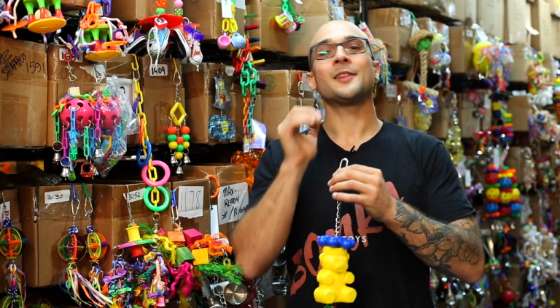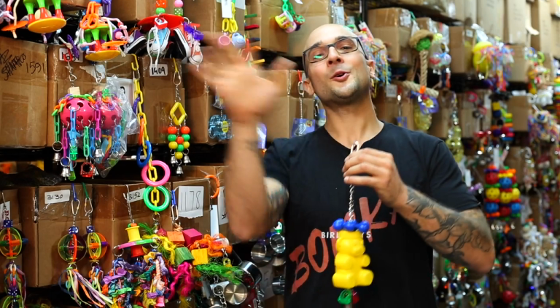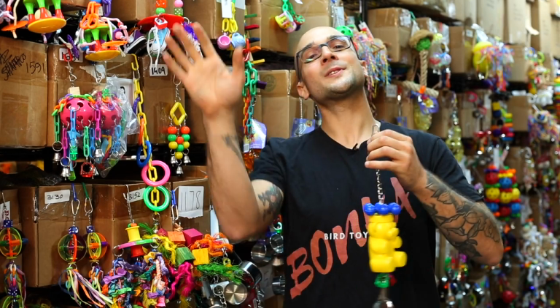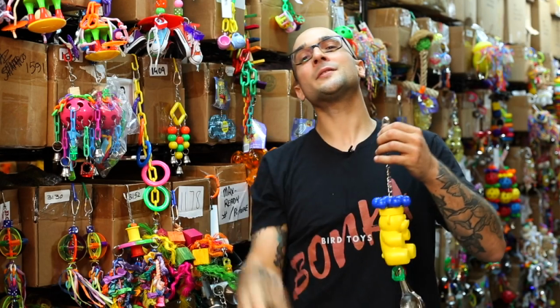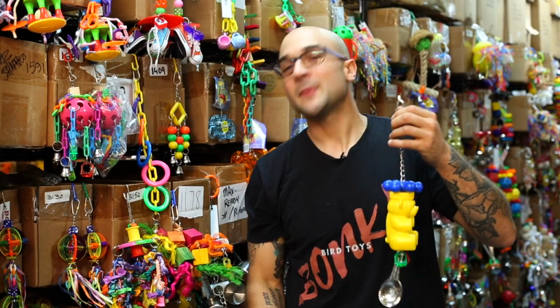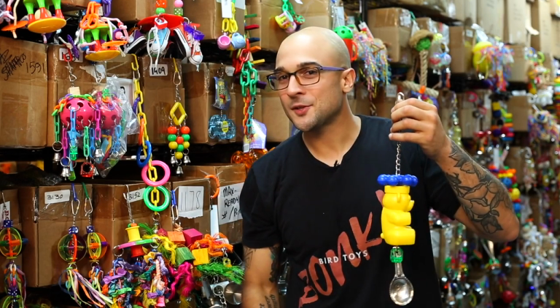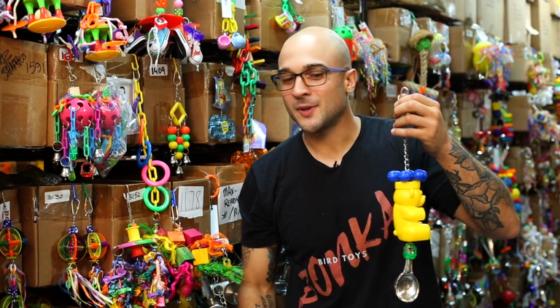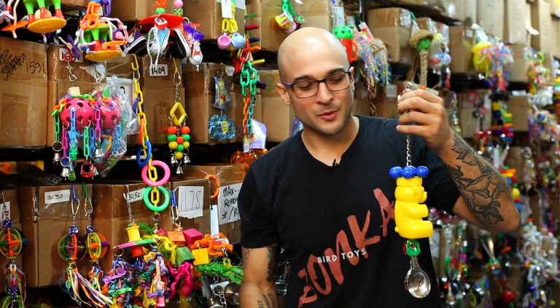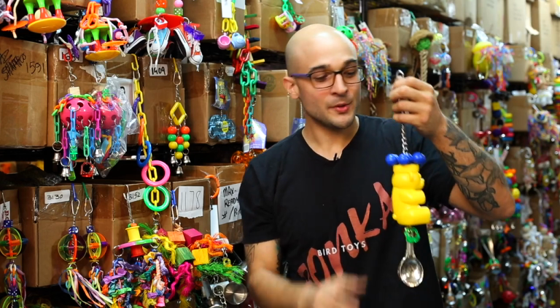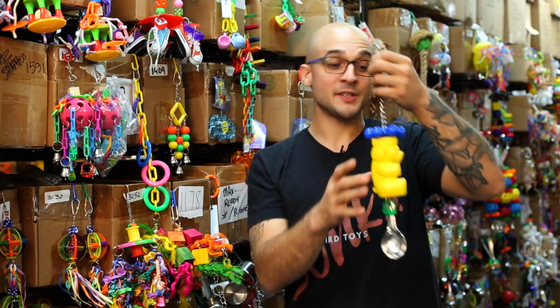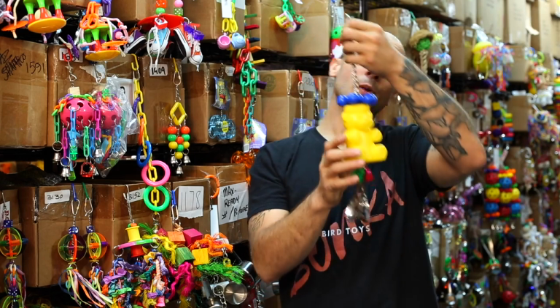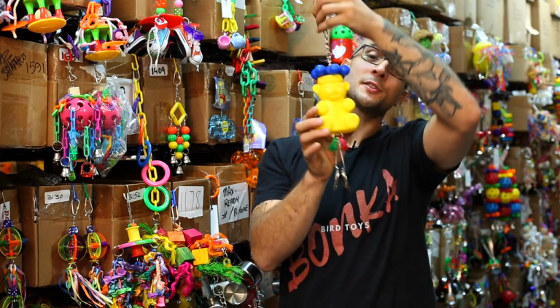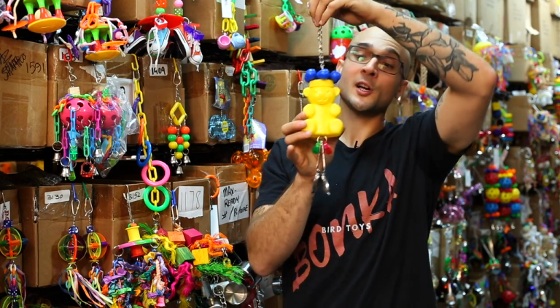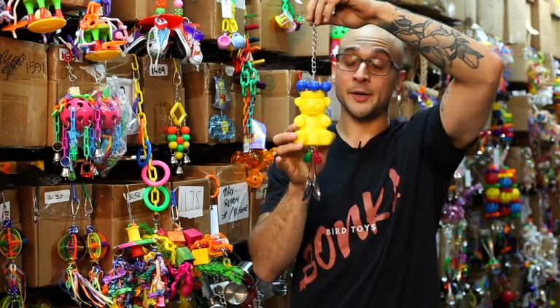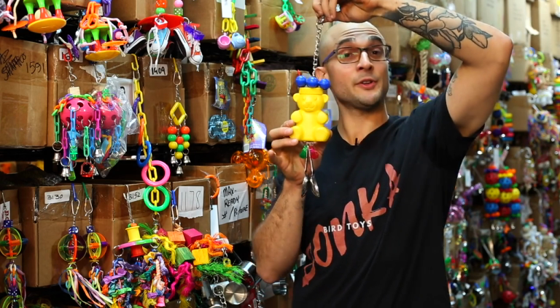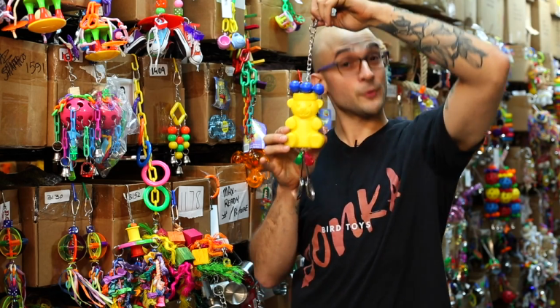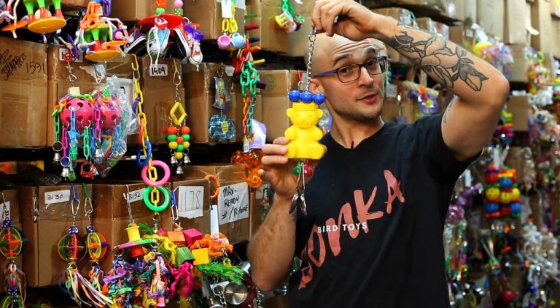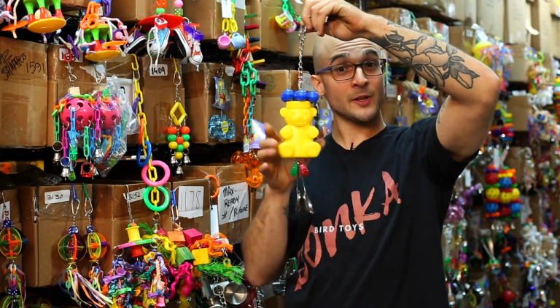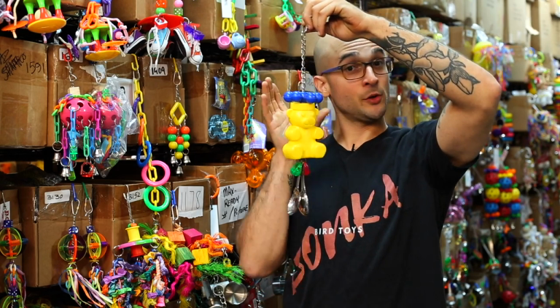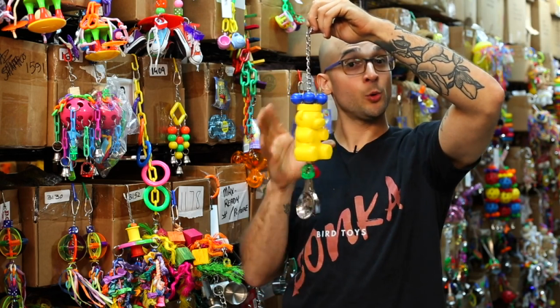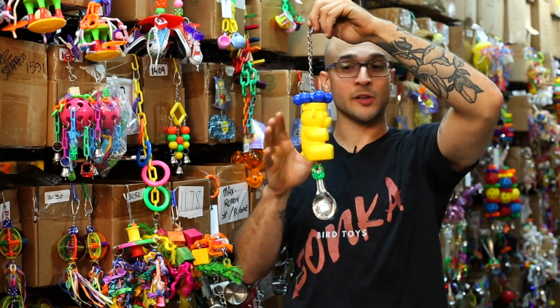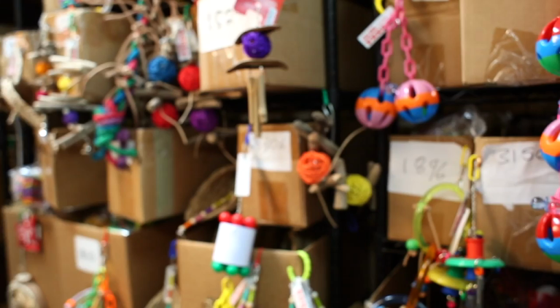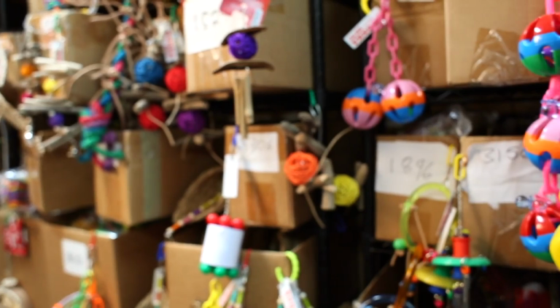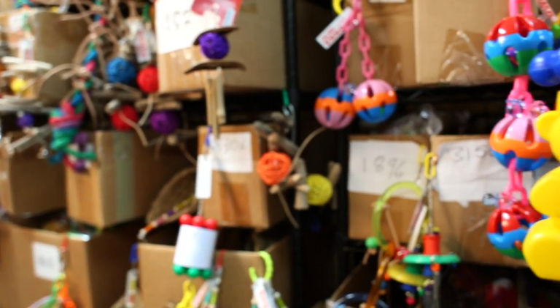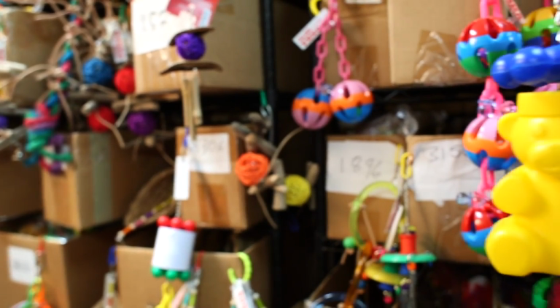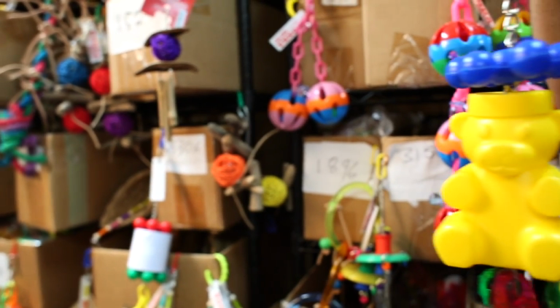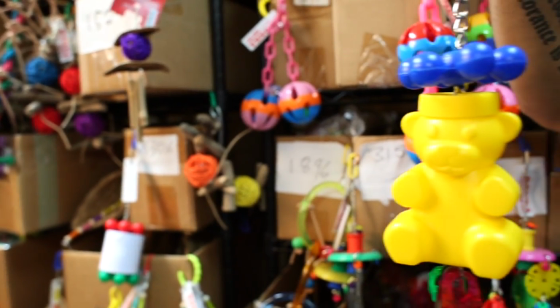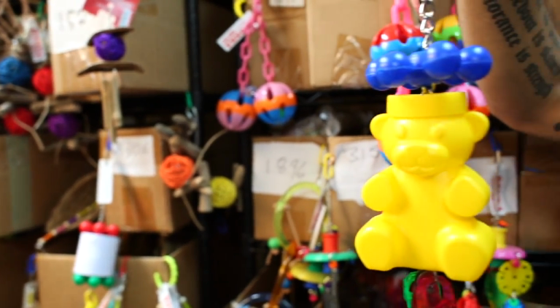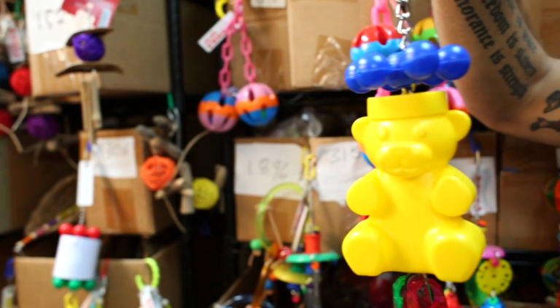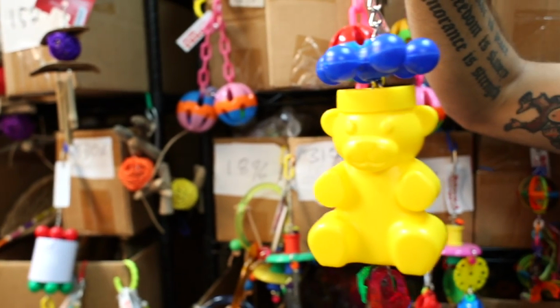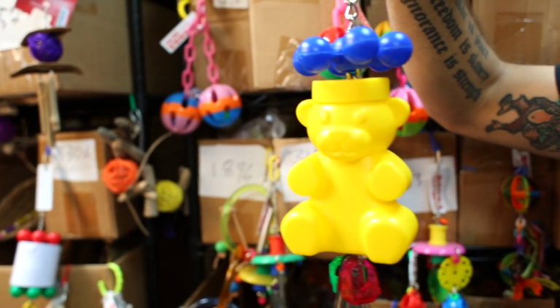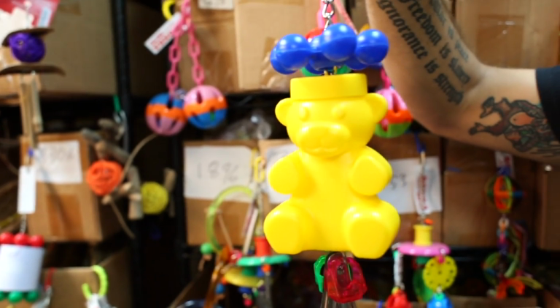Hello bird lovers, Max here from Bunker Bird Toys, and today we're going to talk about a really versatile and cool-looking bird toy, the 3504 Star Bear.